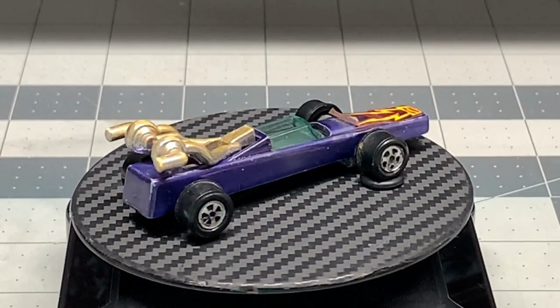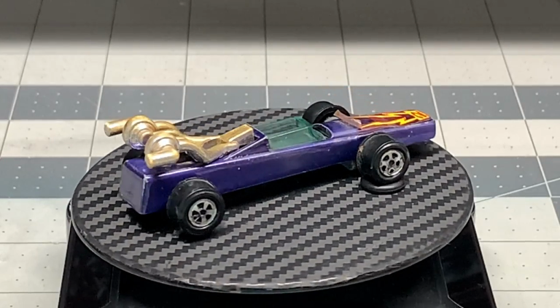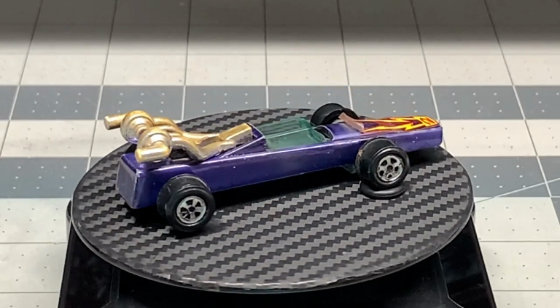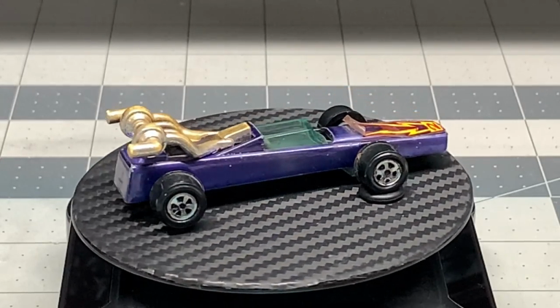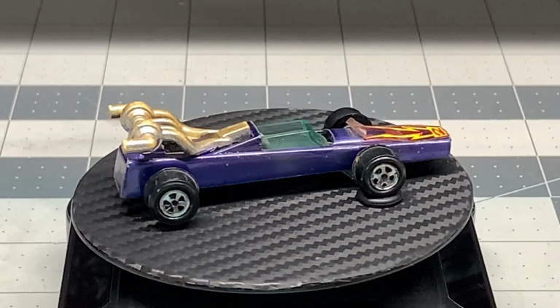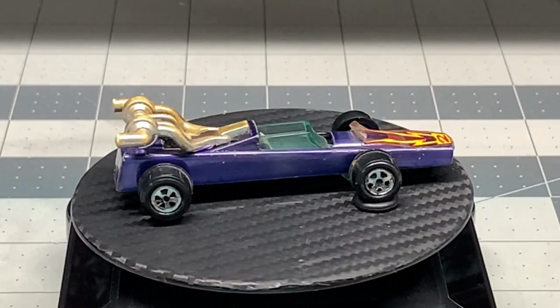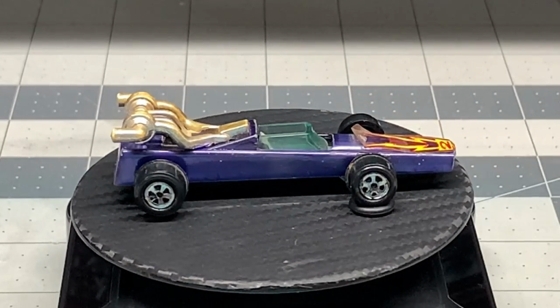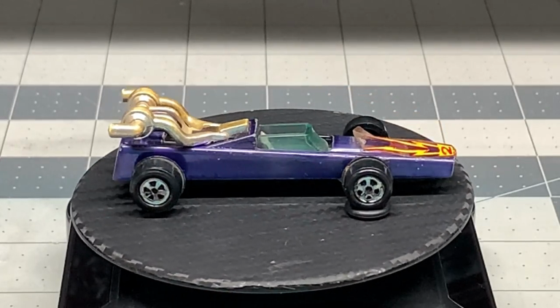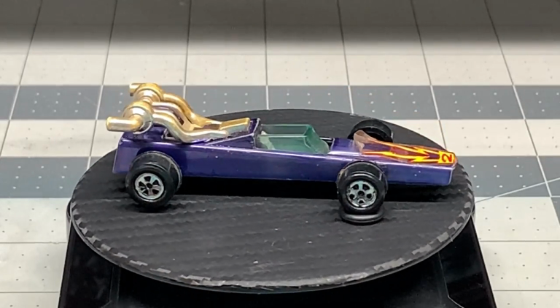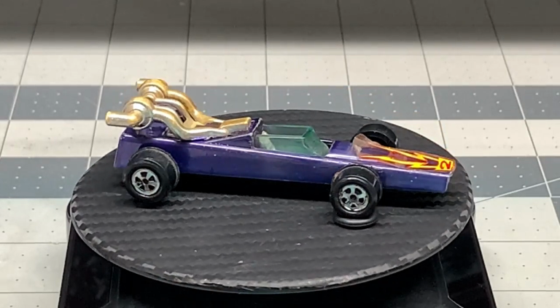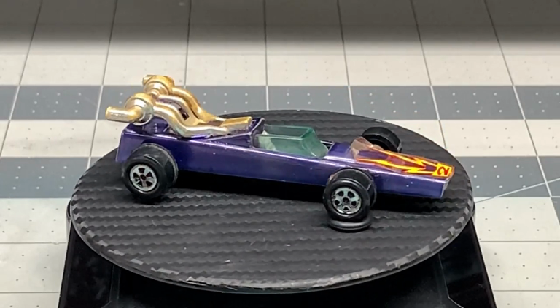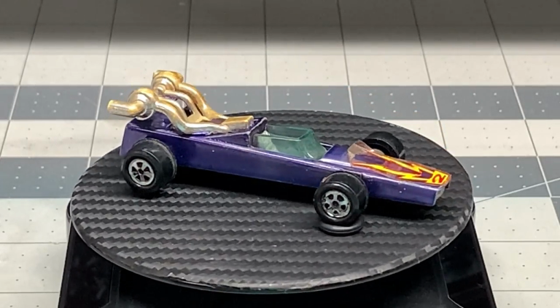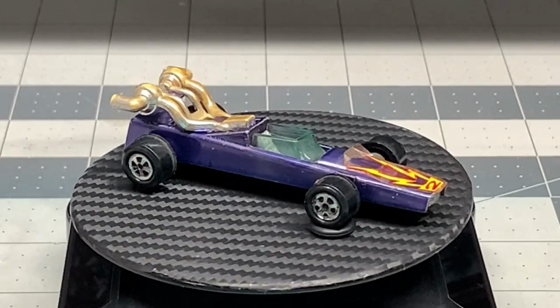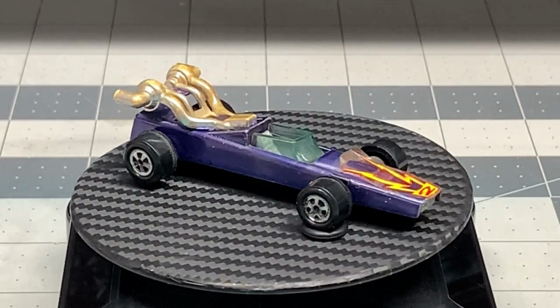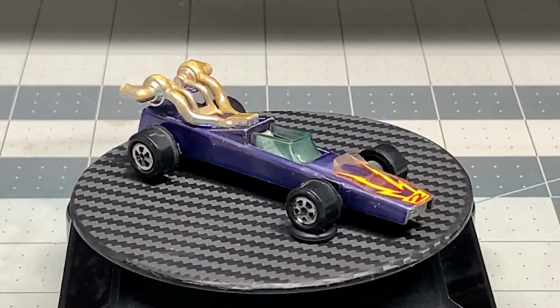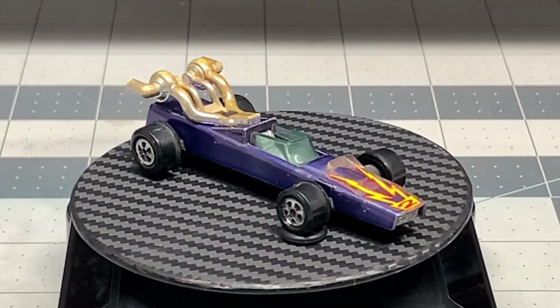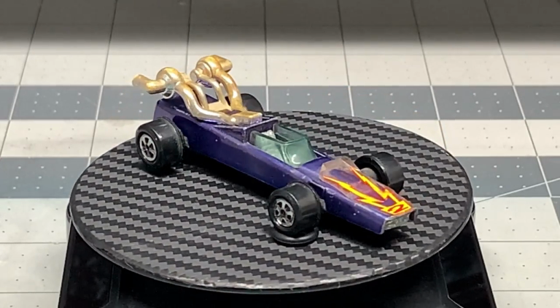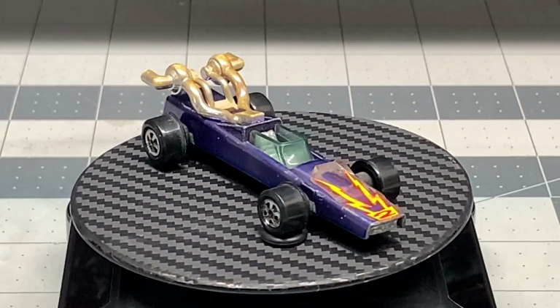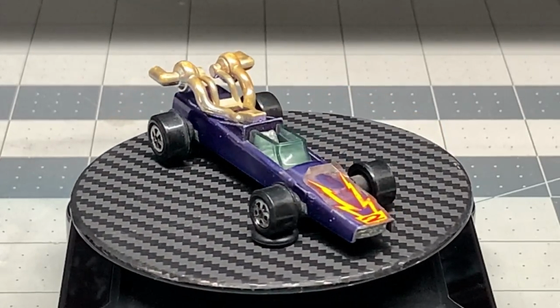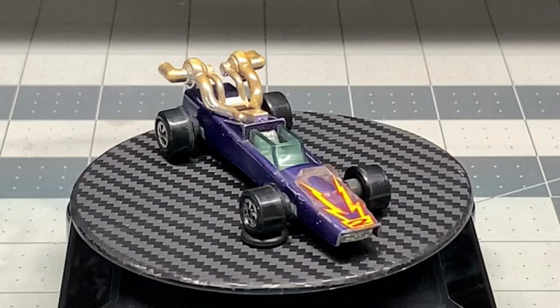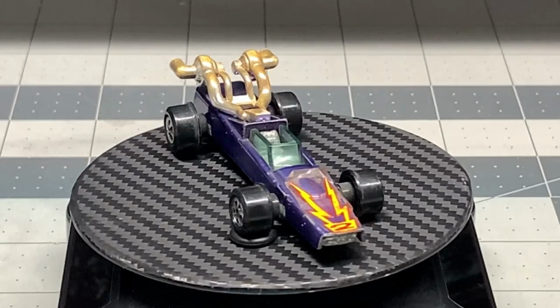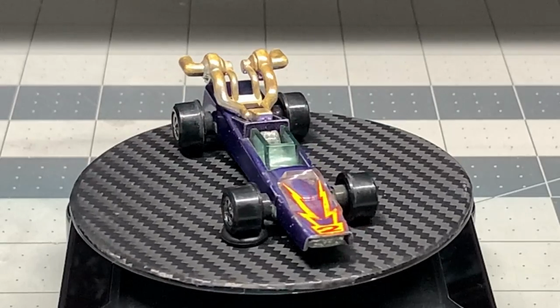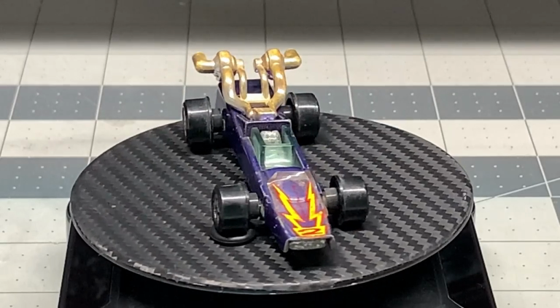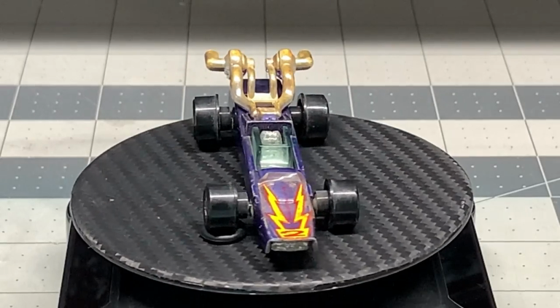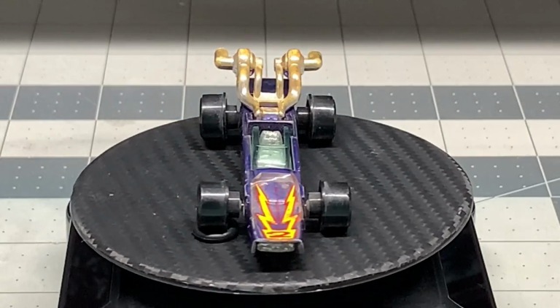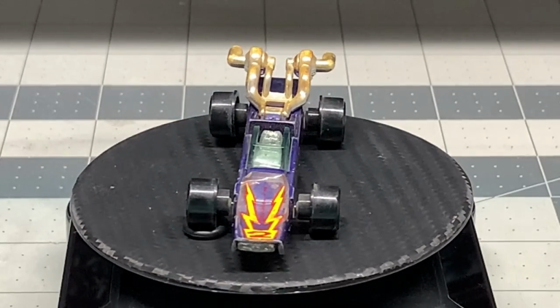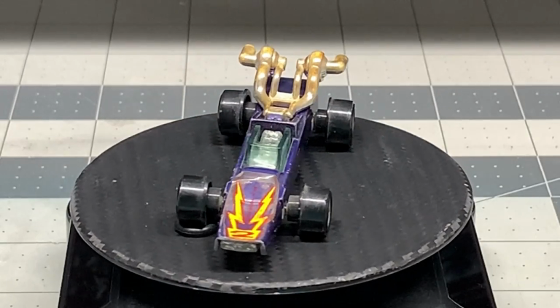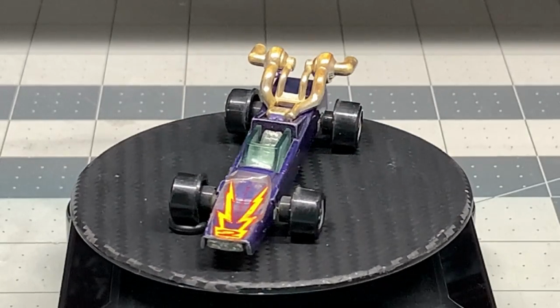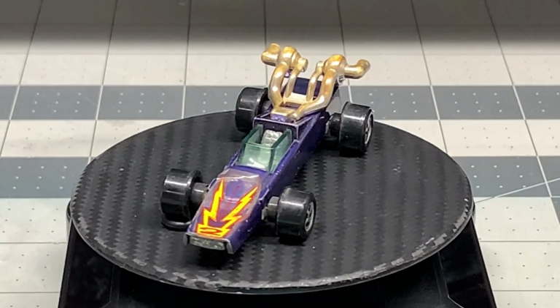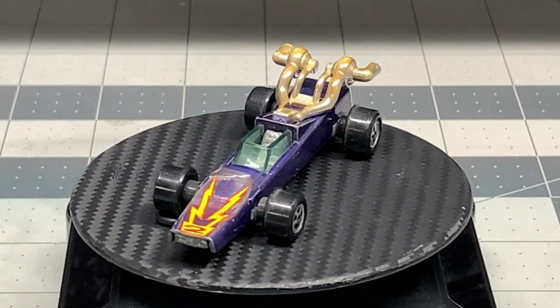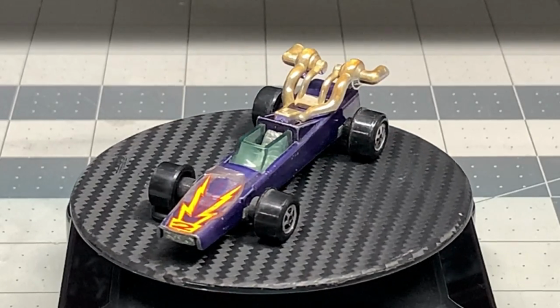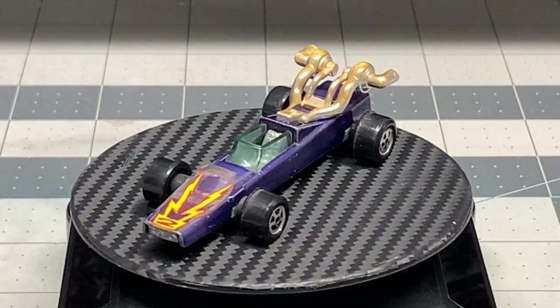We're going to restore this Johnny Lightning to its original glory and I'm really excited about that.